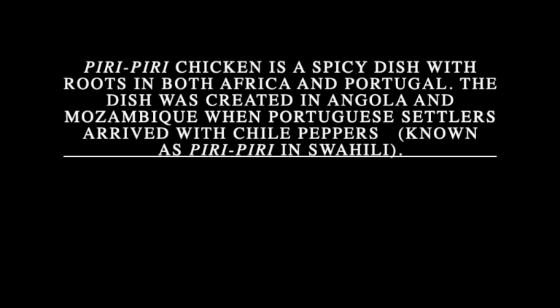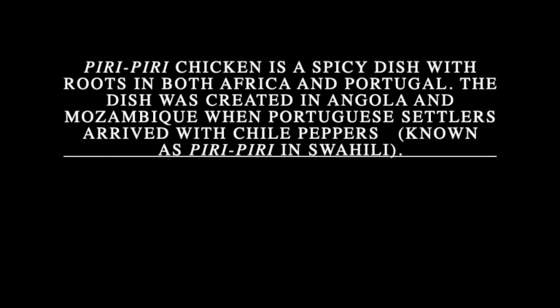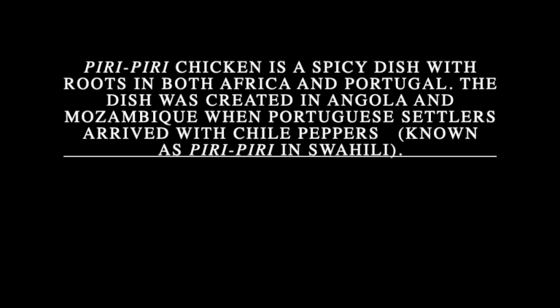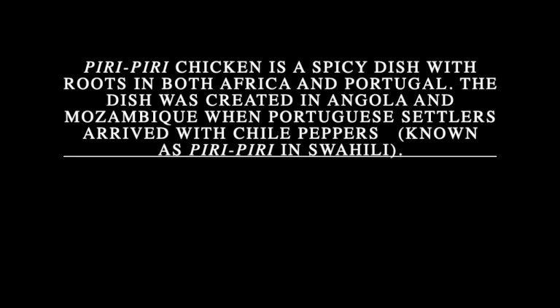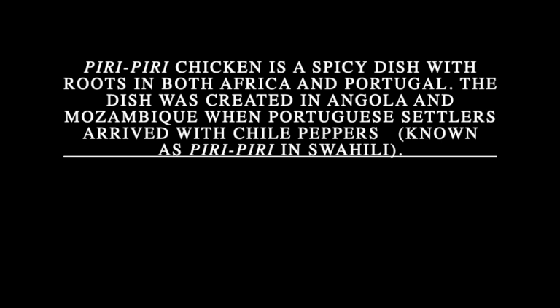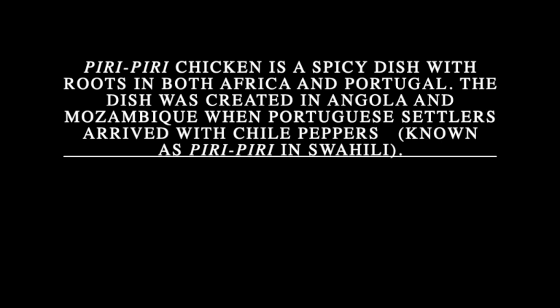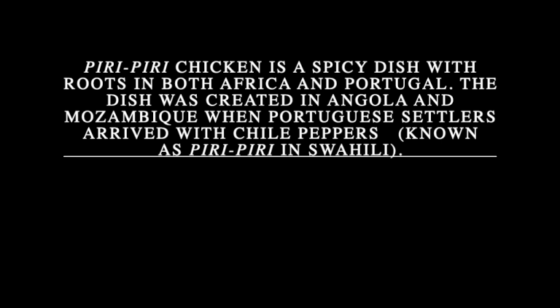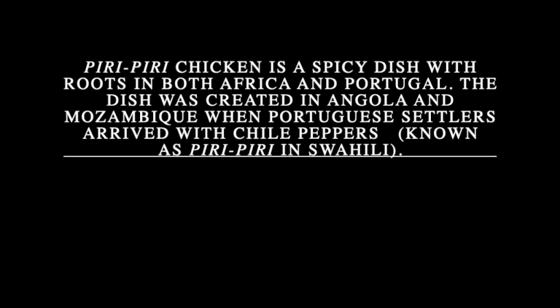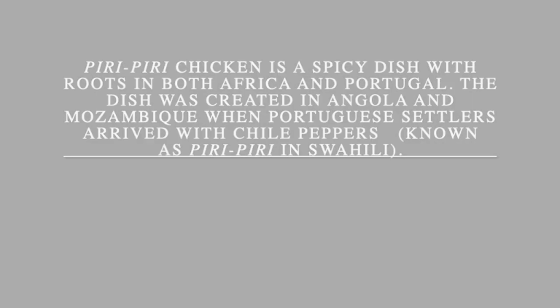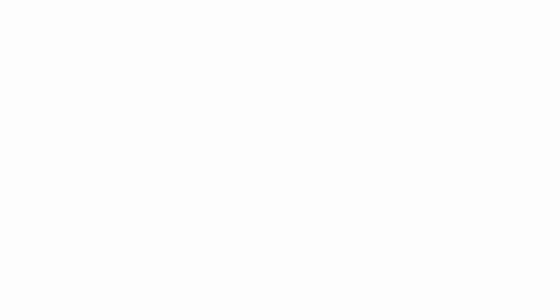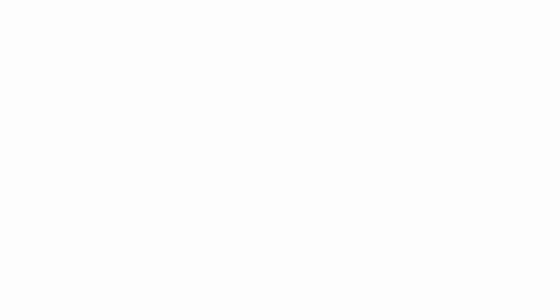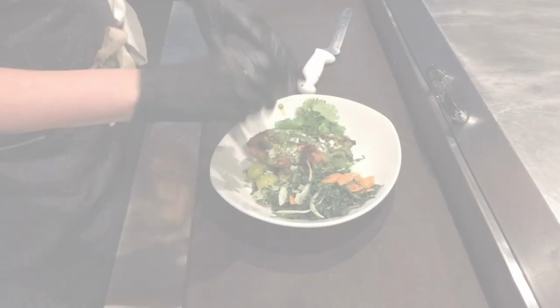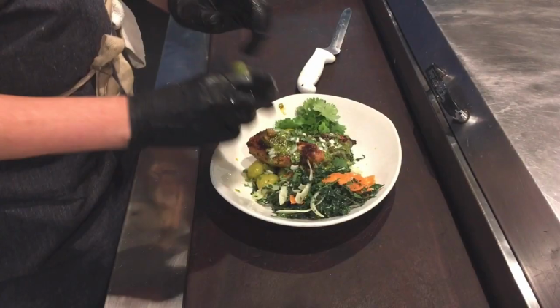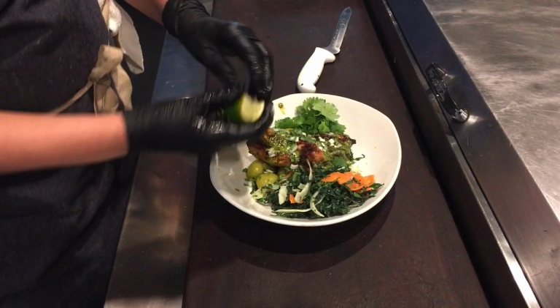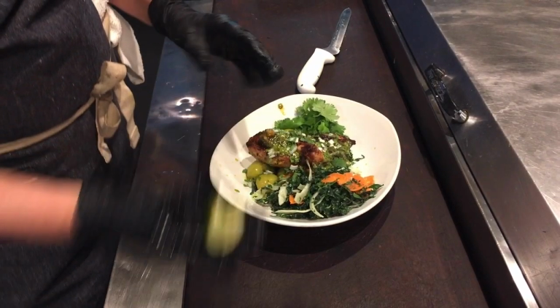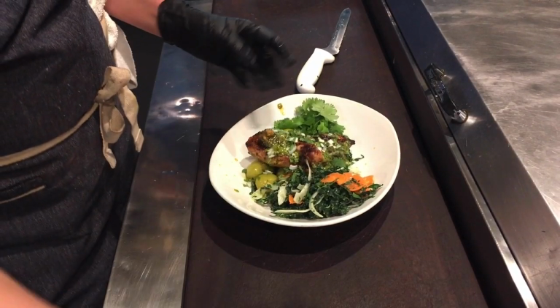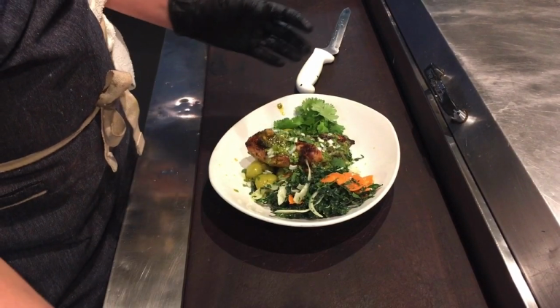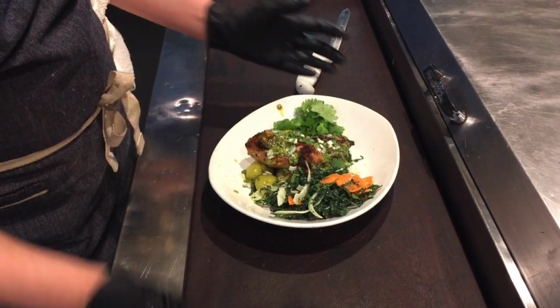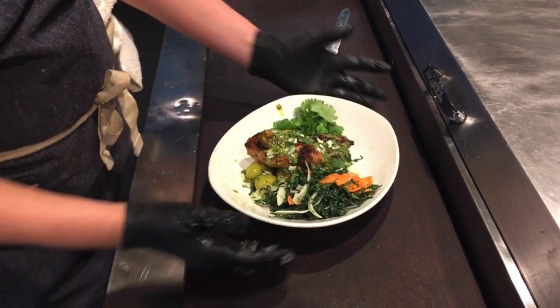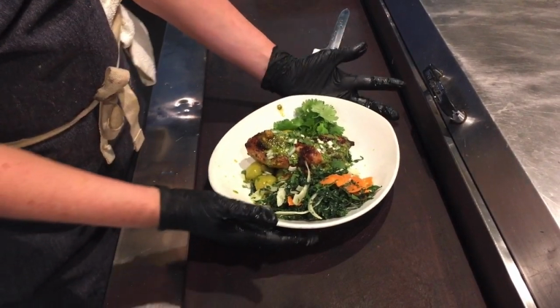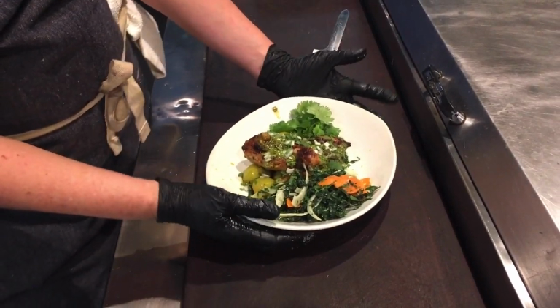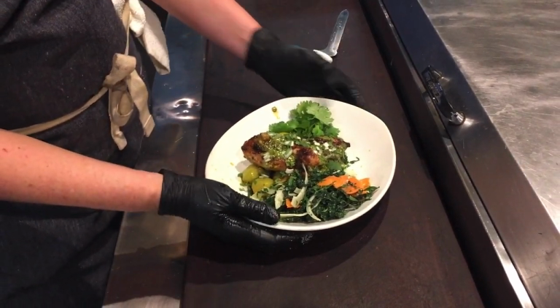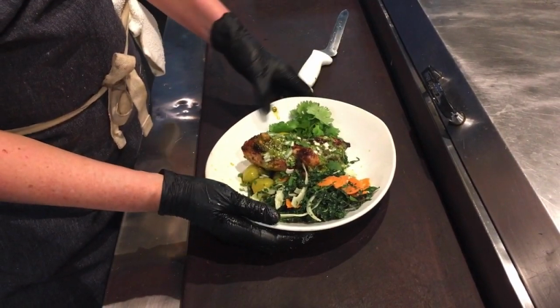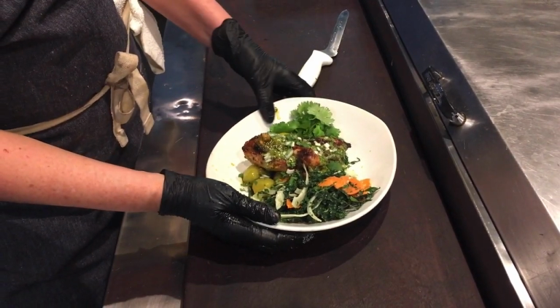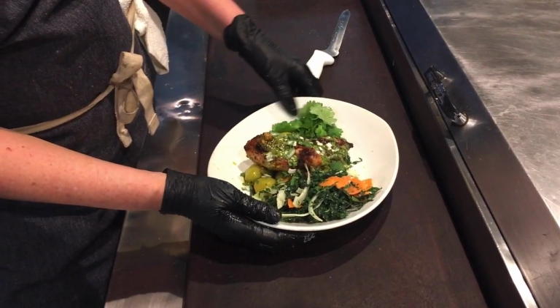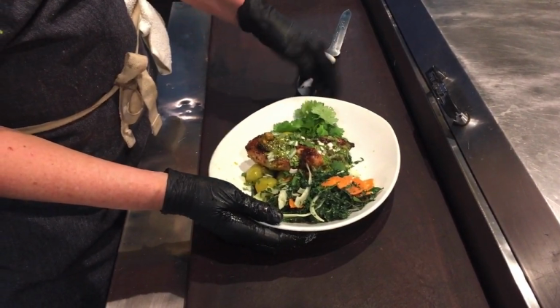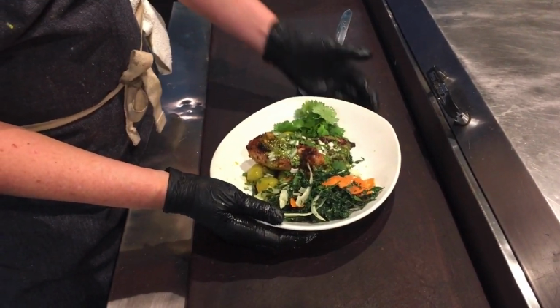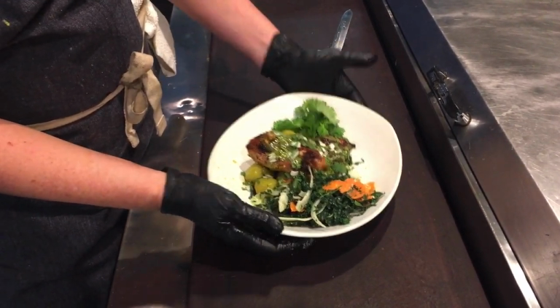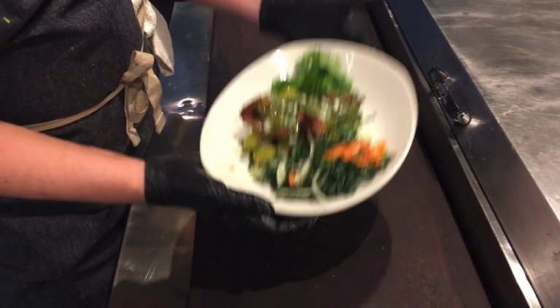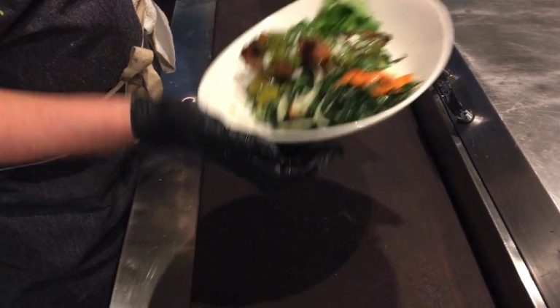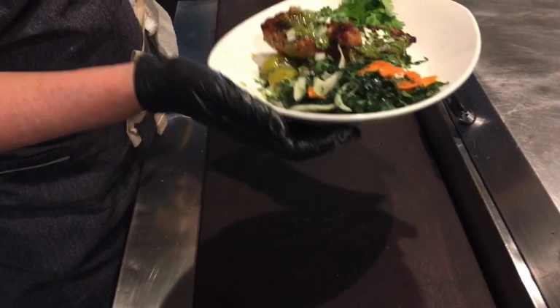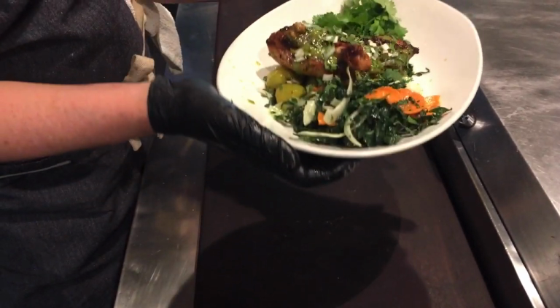Piri Piri Chicken from Revival Bar & Kitchen. Bon Appetit!